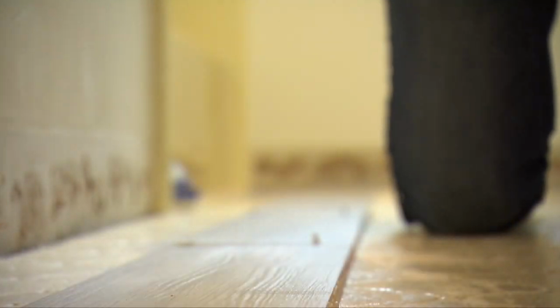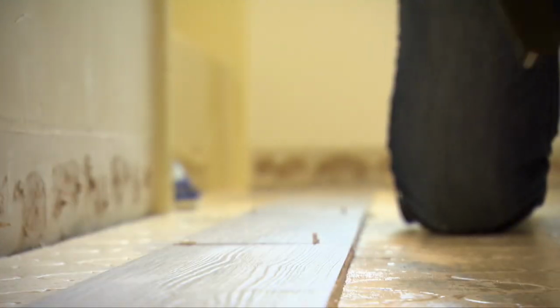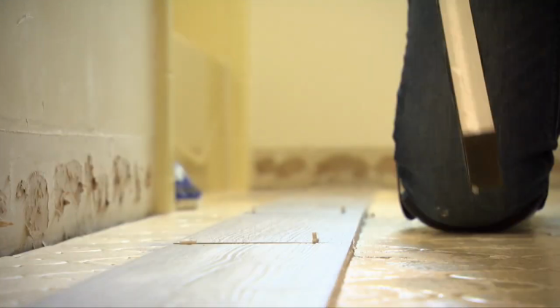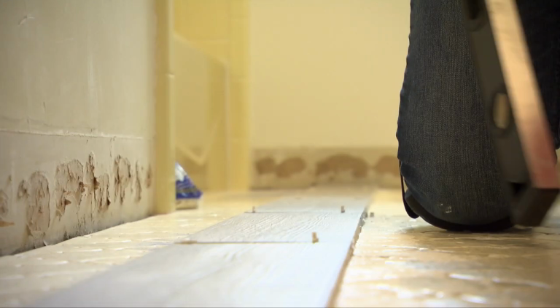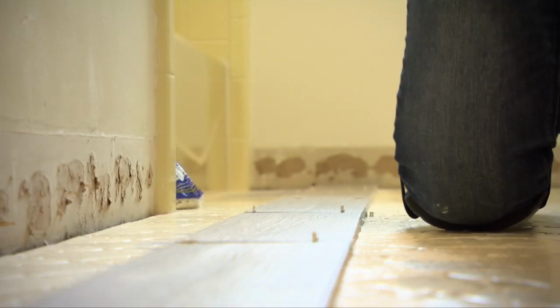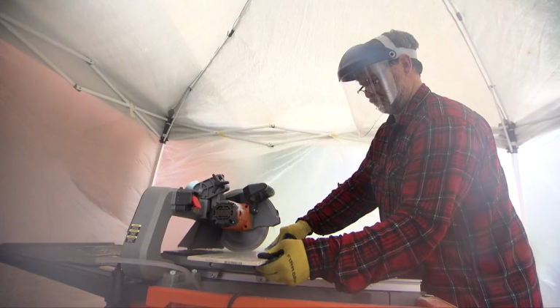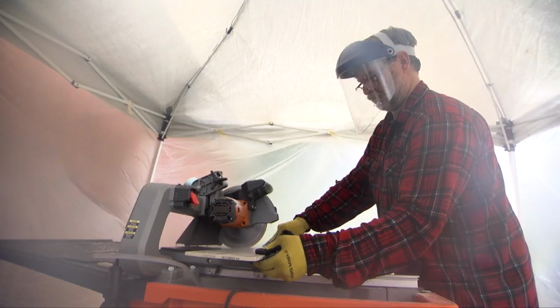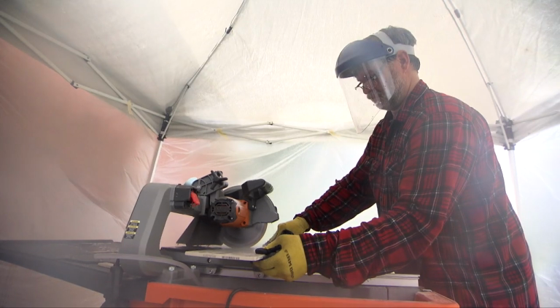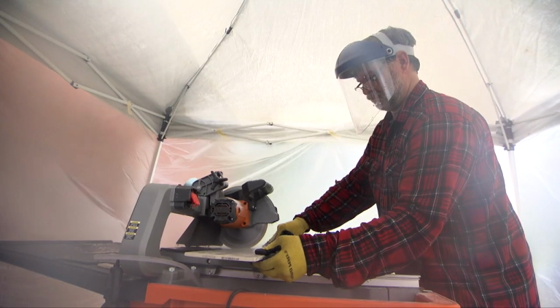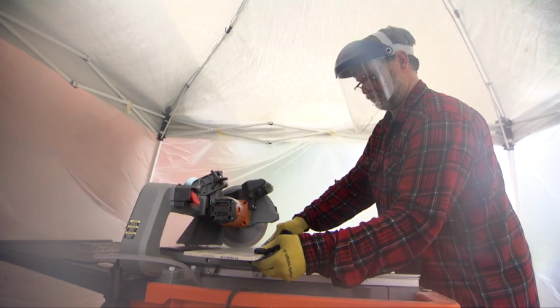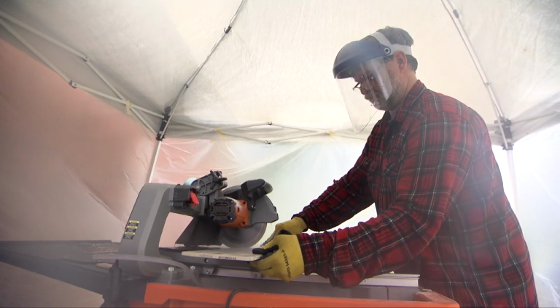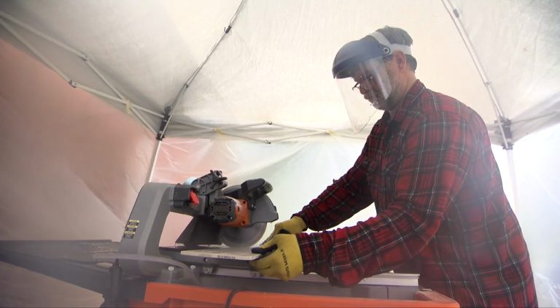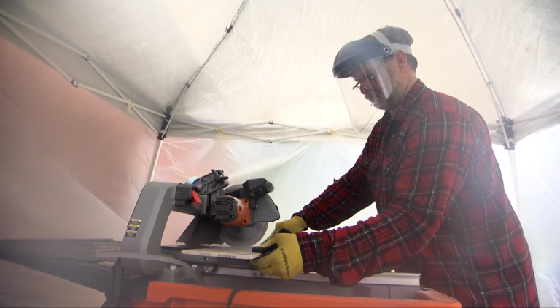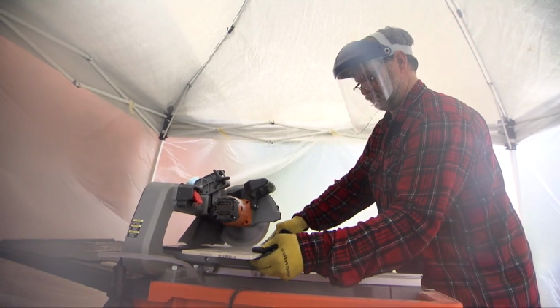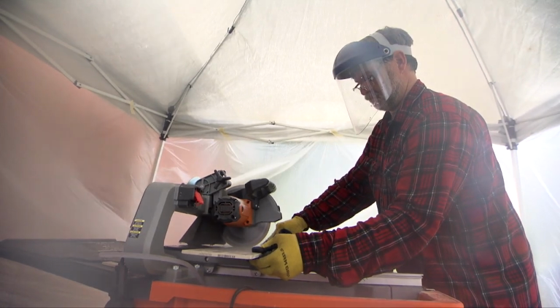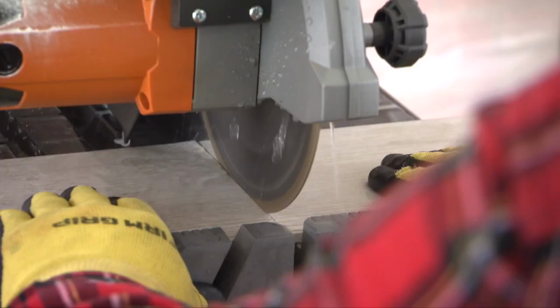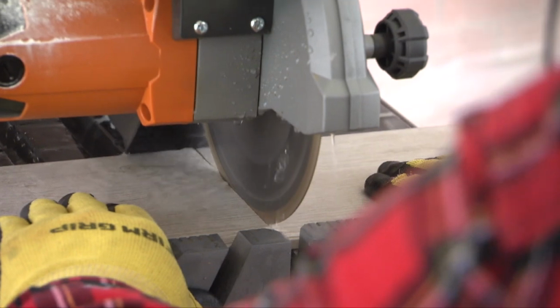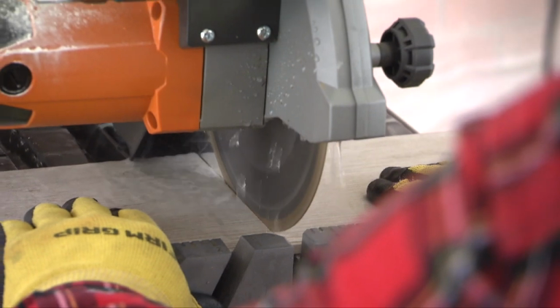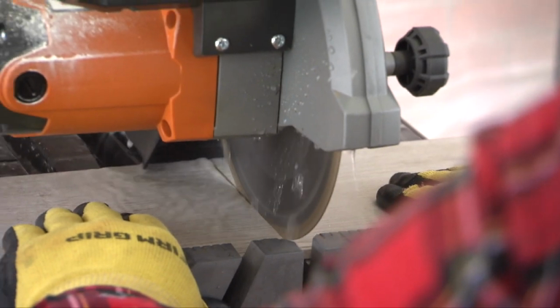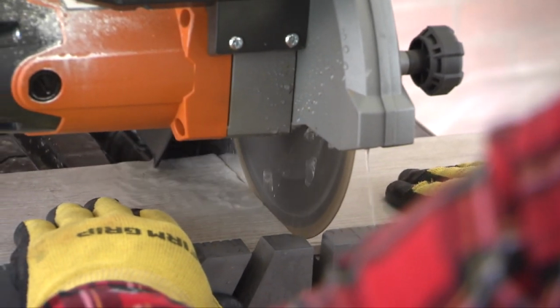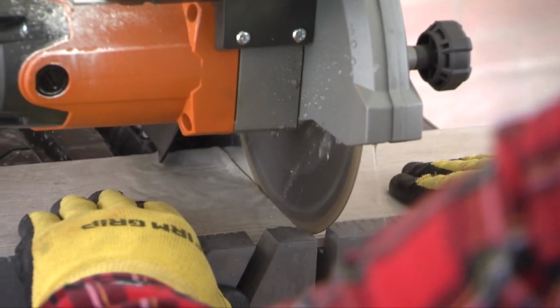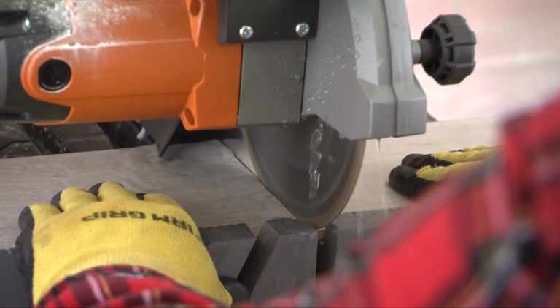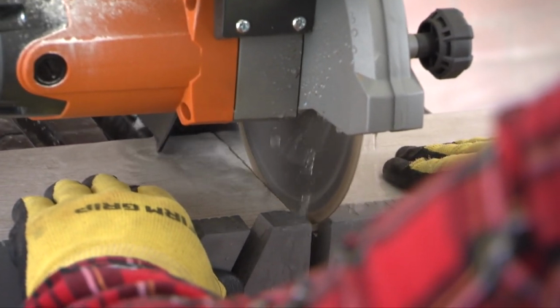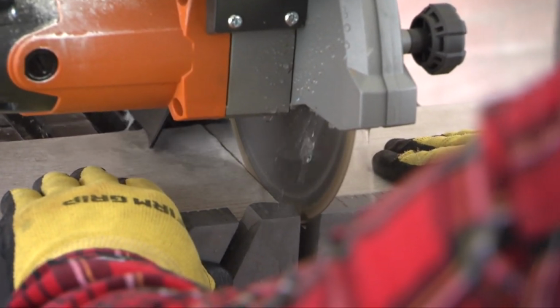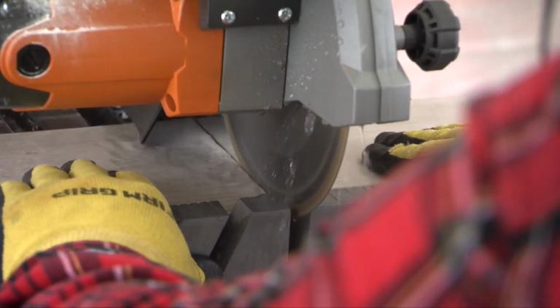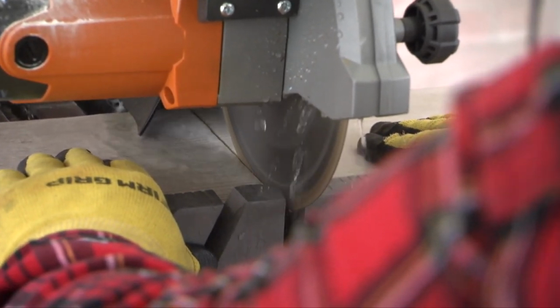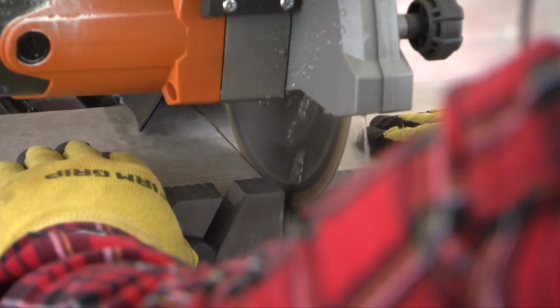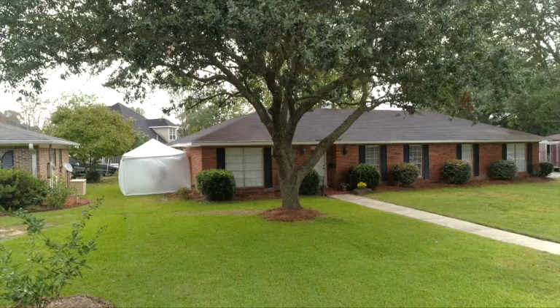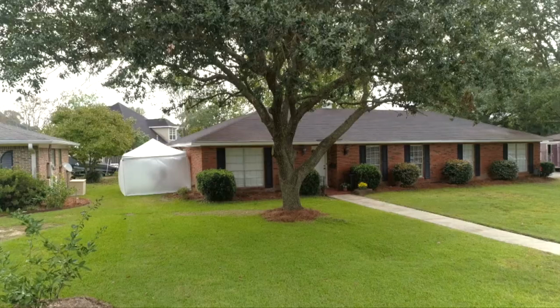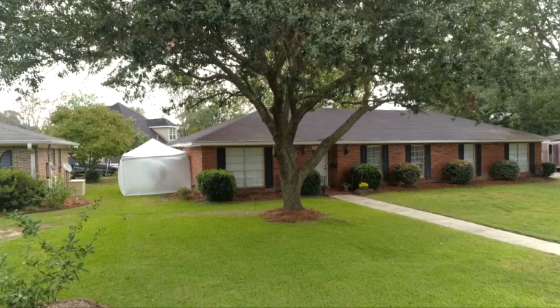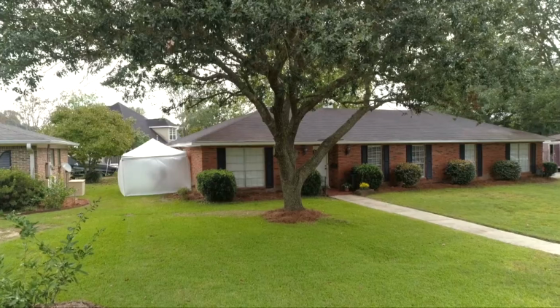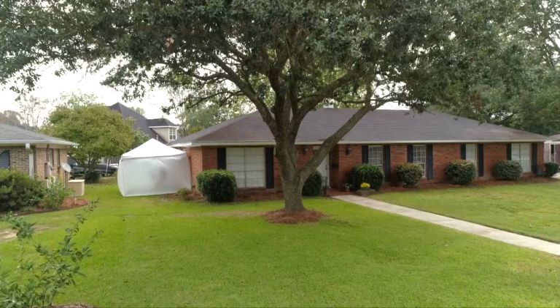The tile cuts are made on a wet saw outside in a tent that Bear set up to contain the overspray.